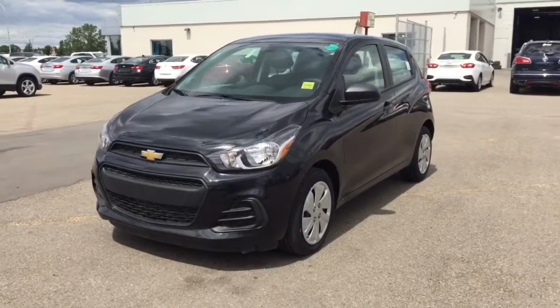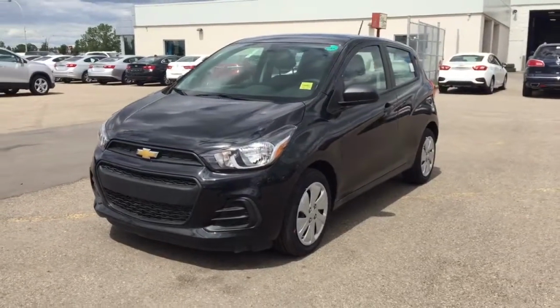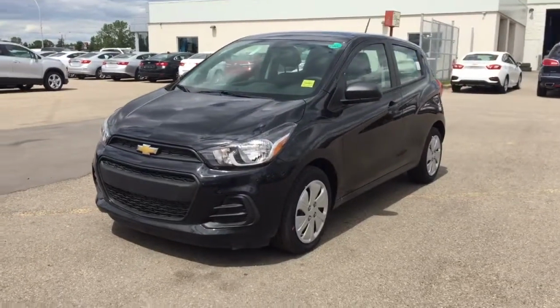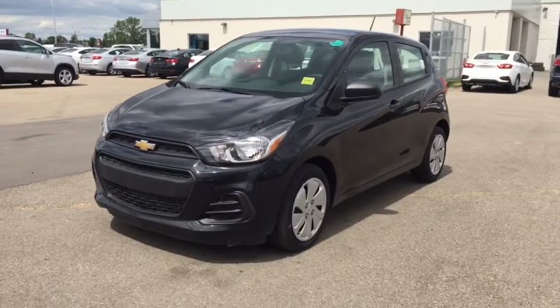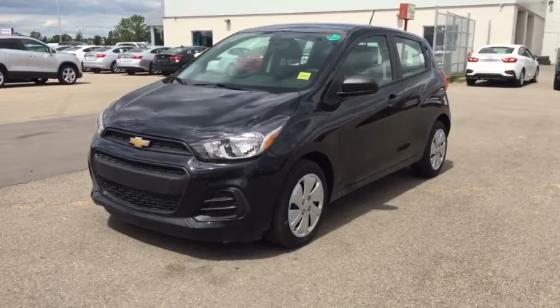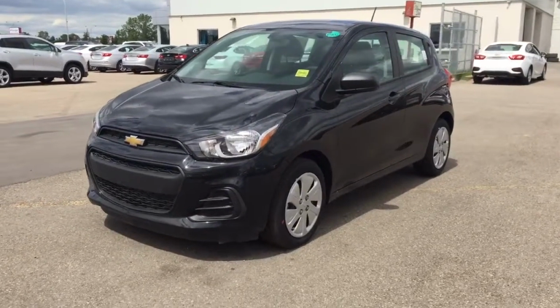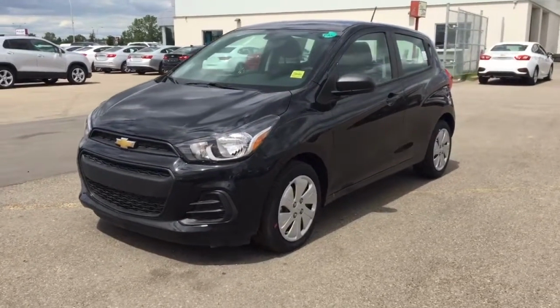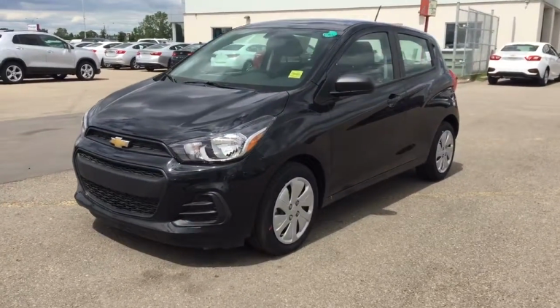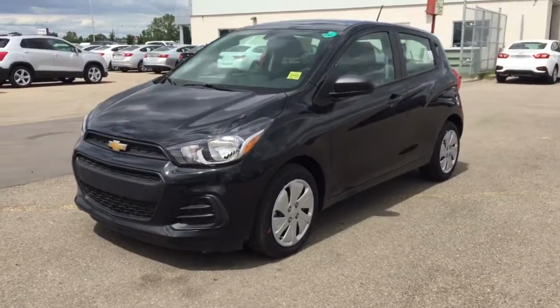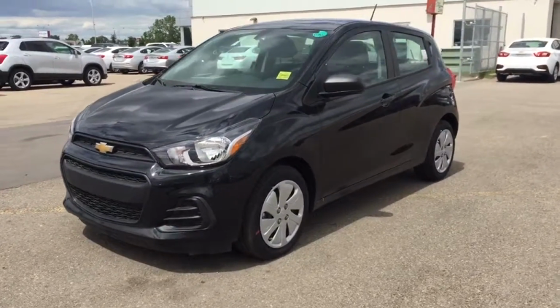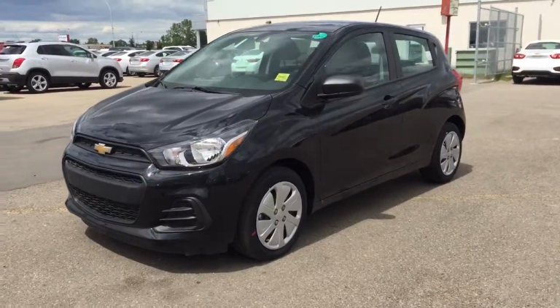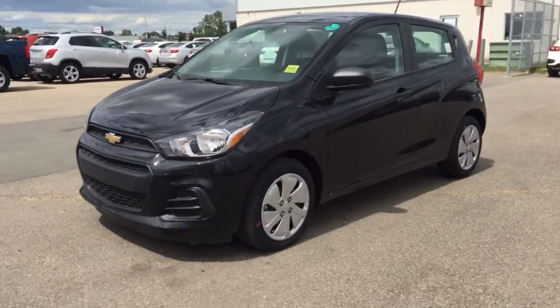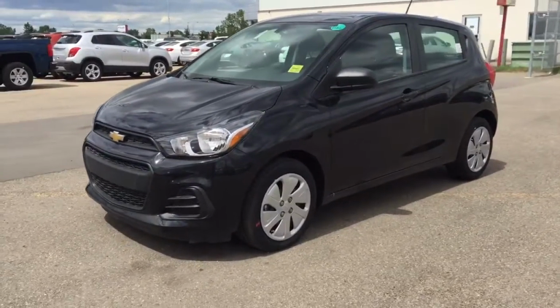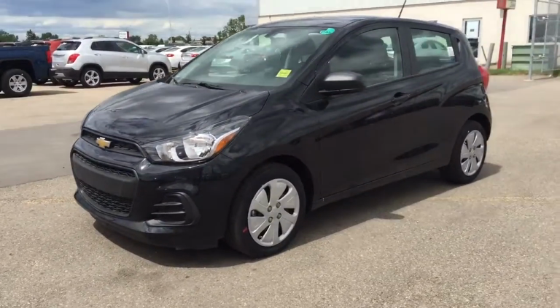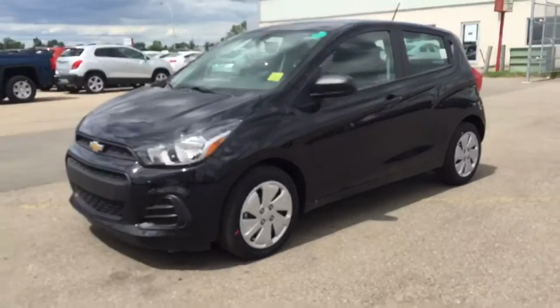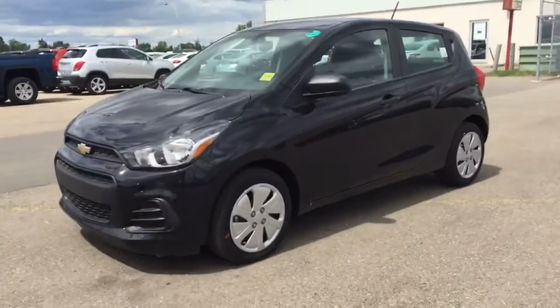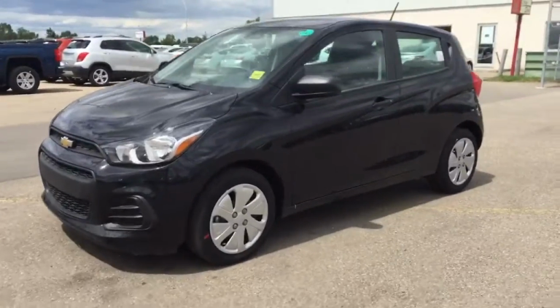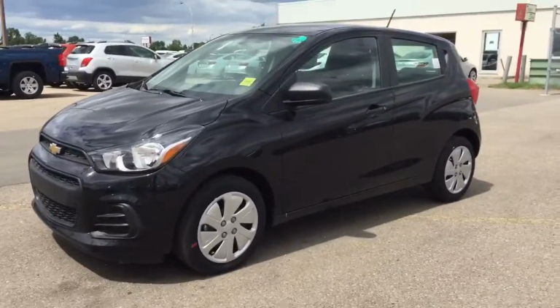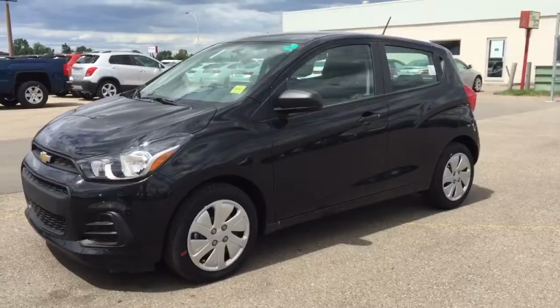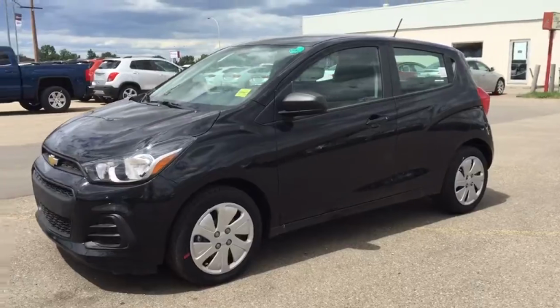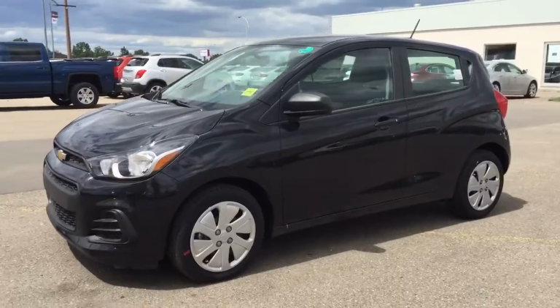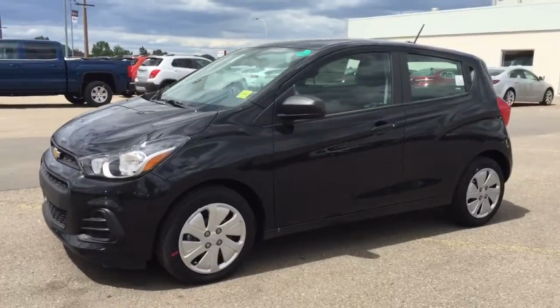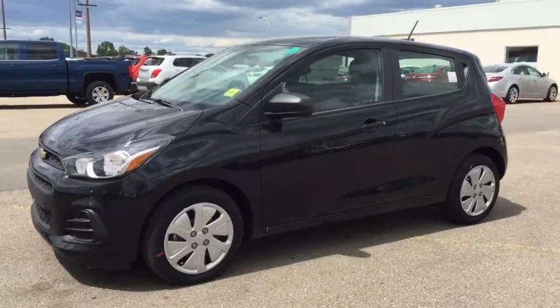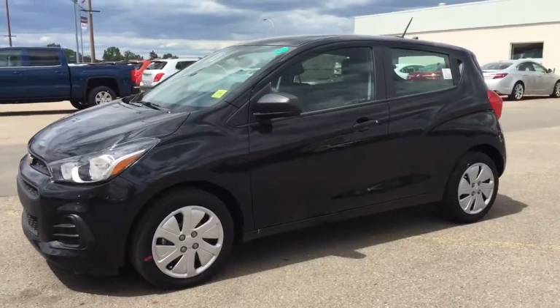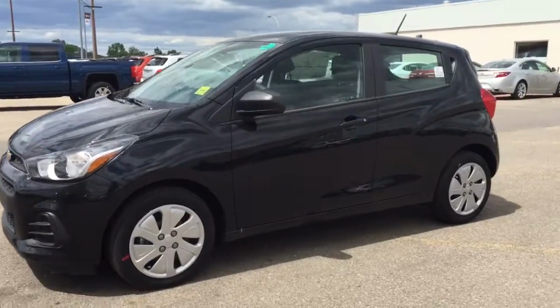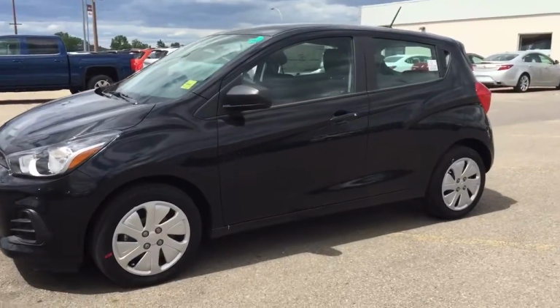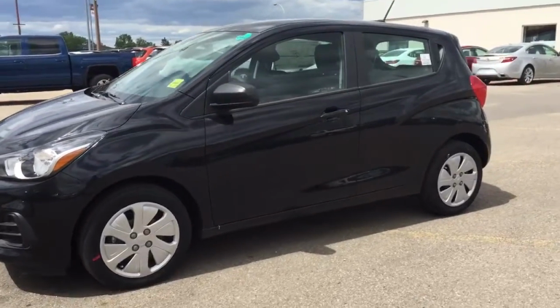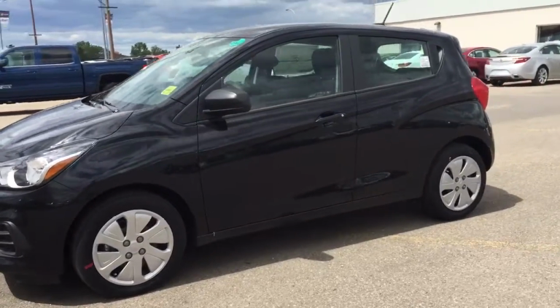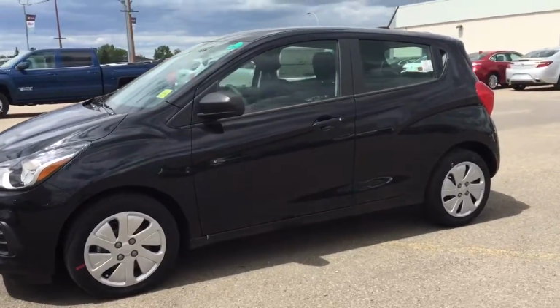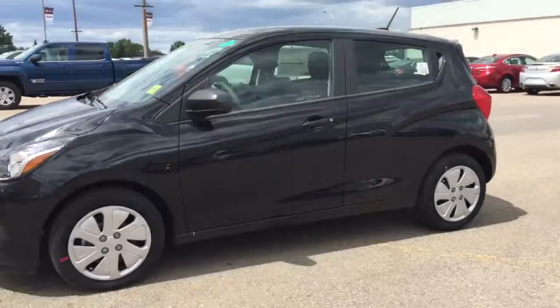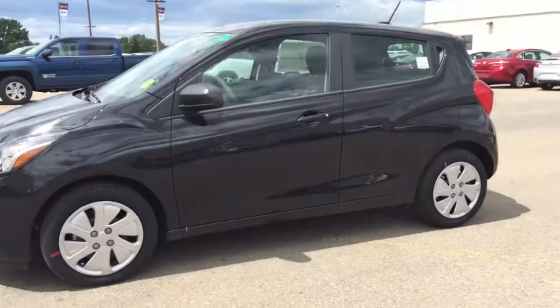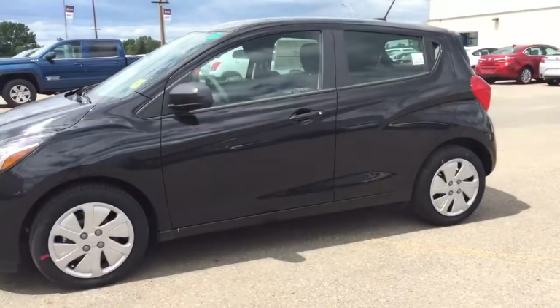Welcome to Davis Chevrolet. This is our all-new 2016 Chevrolet Spark in the color black.